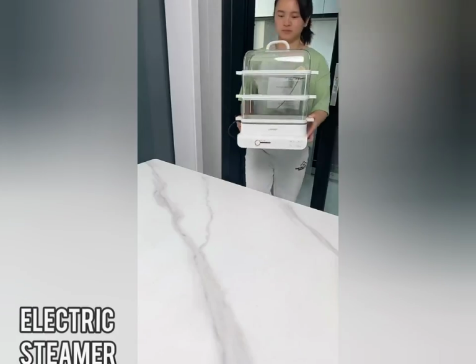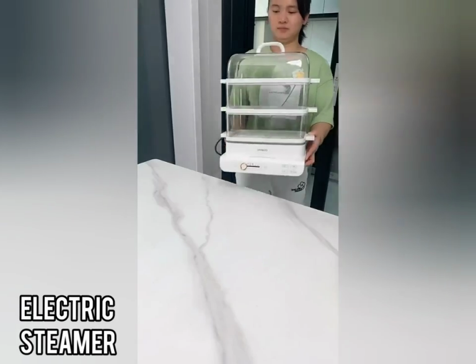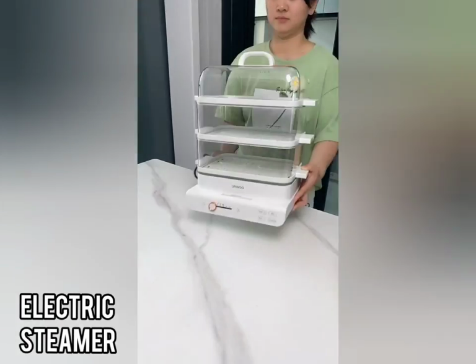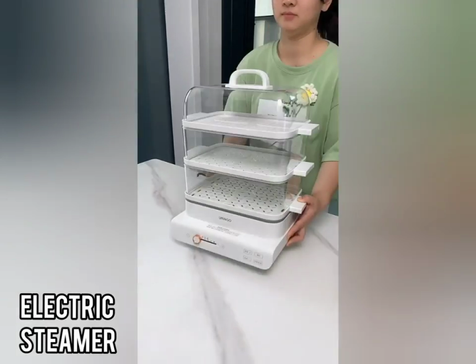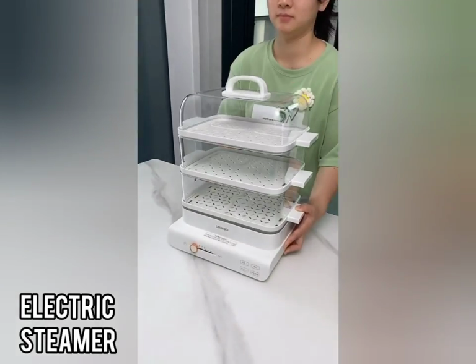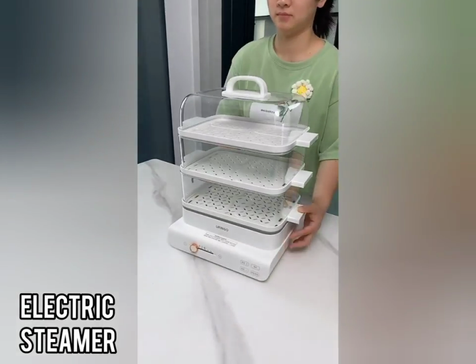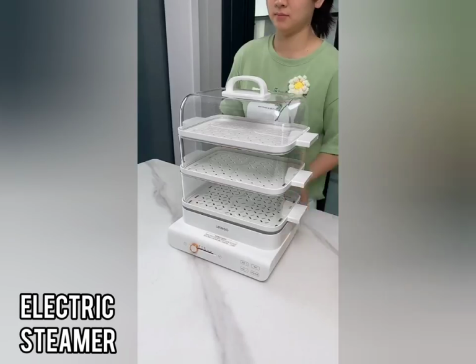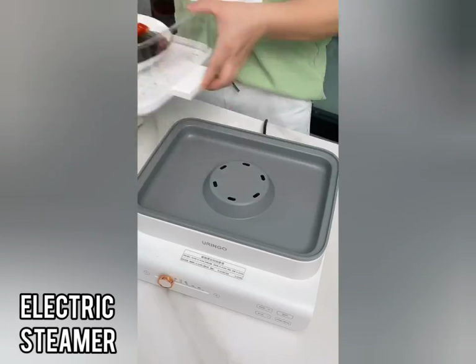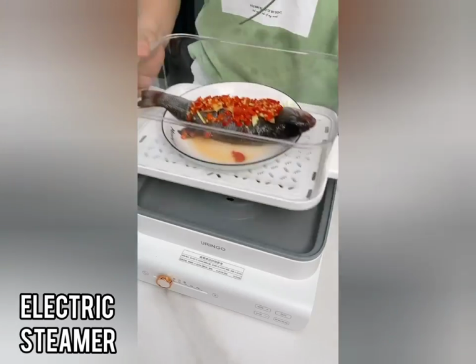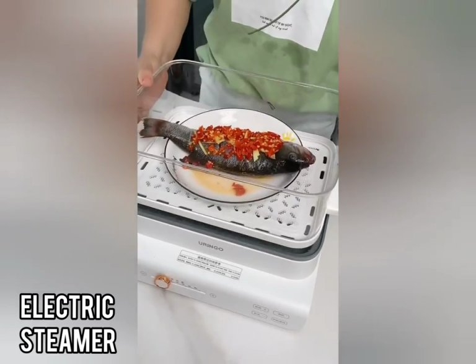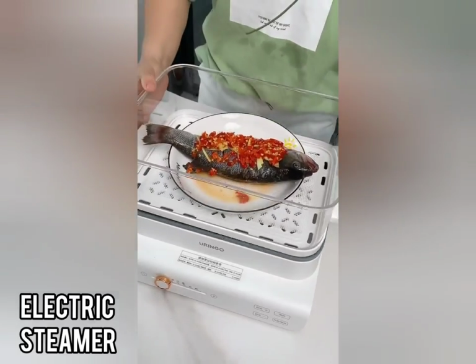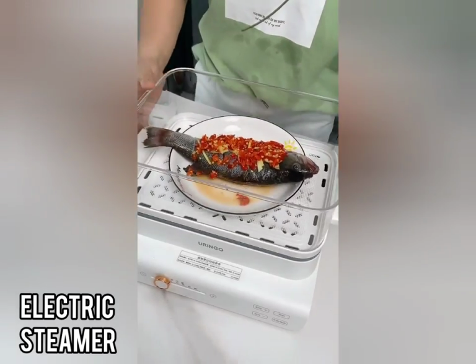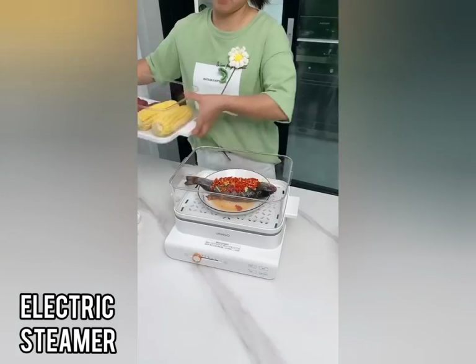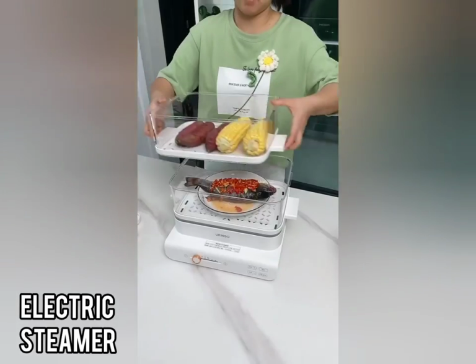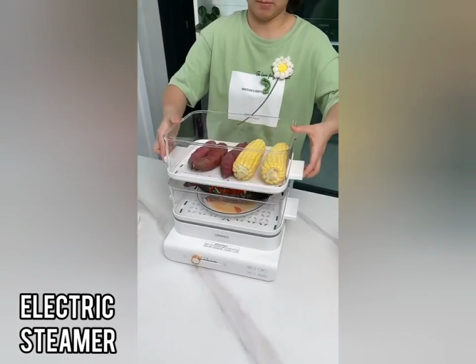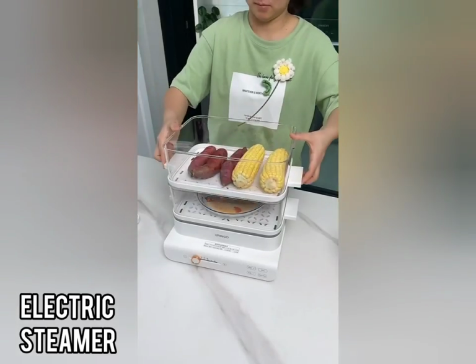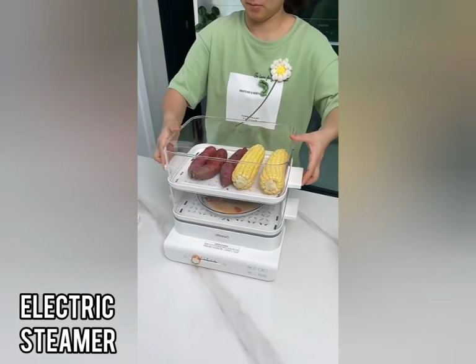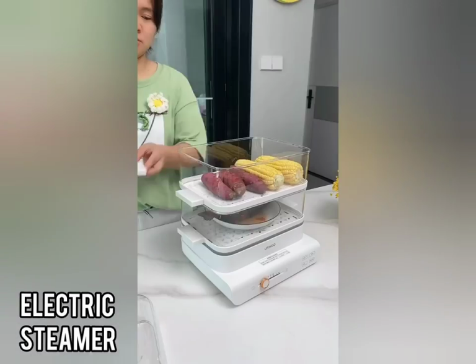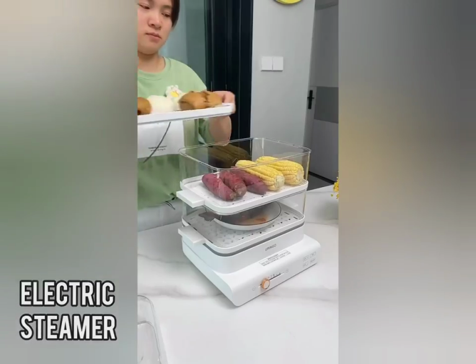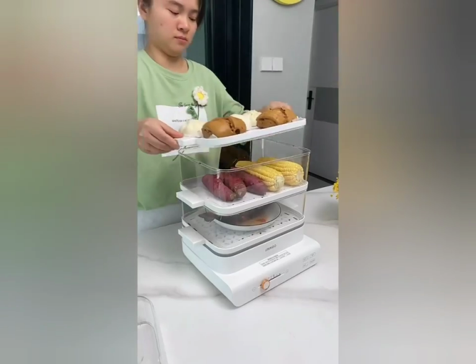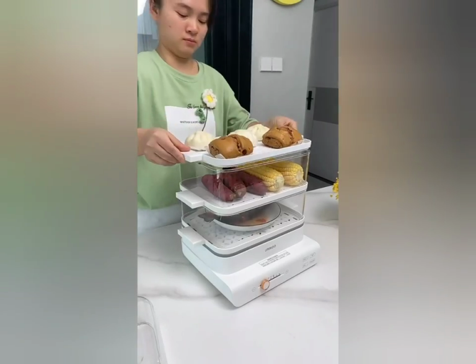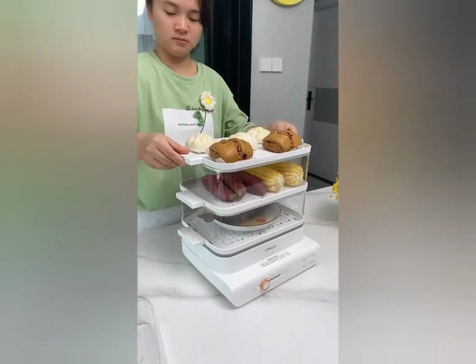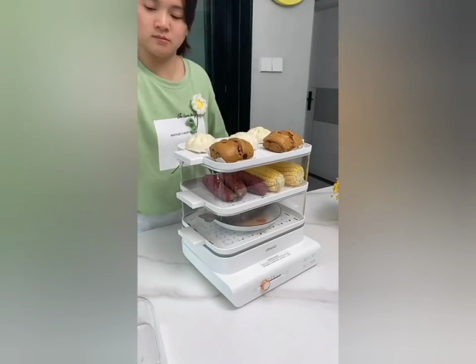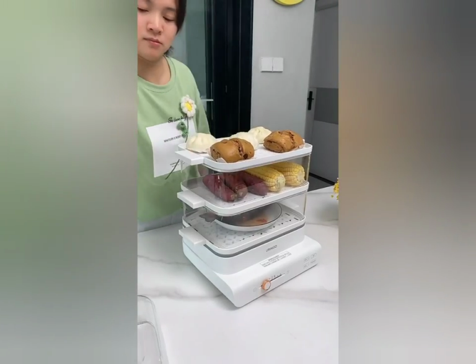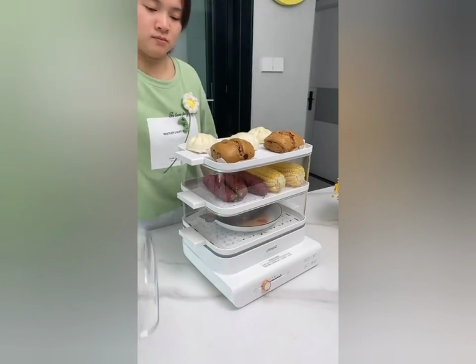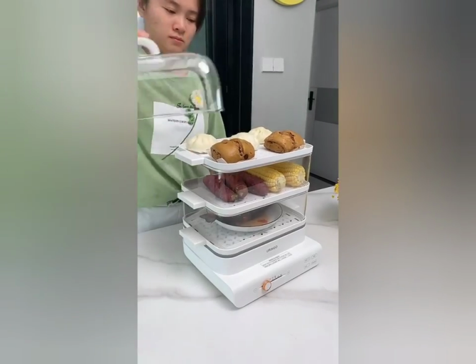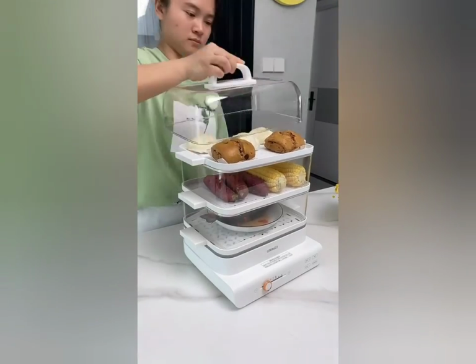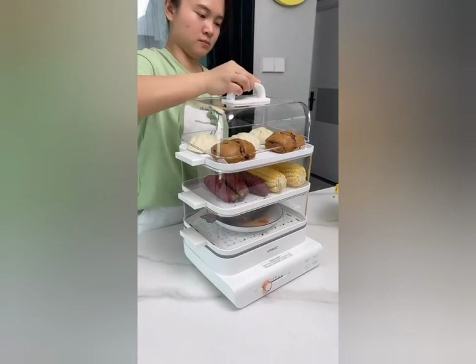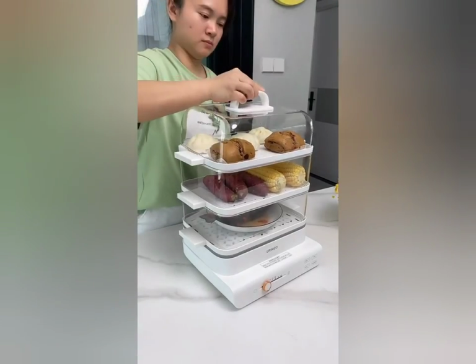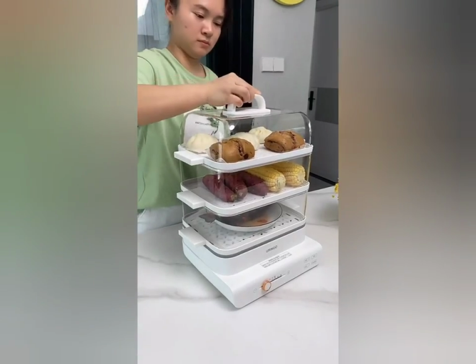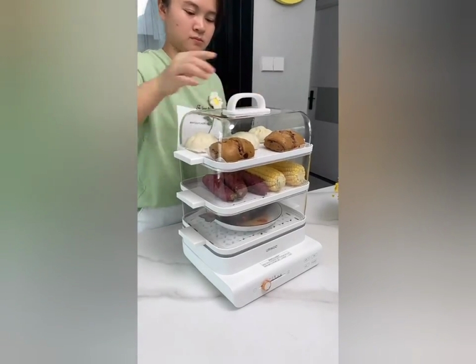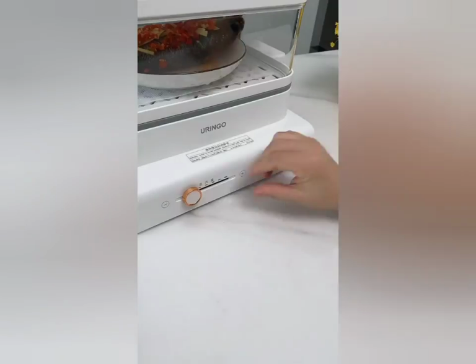This electric steamer has adjustable power and a large capacity of 18 liters with three layers.